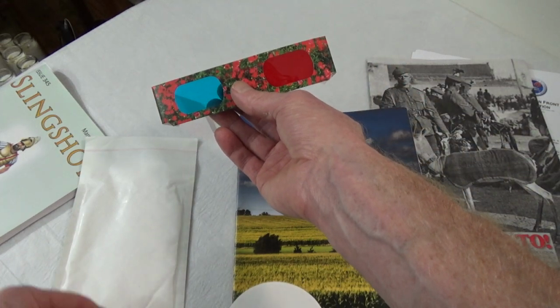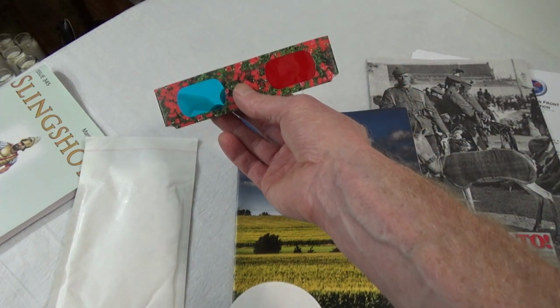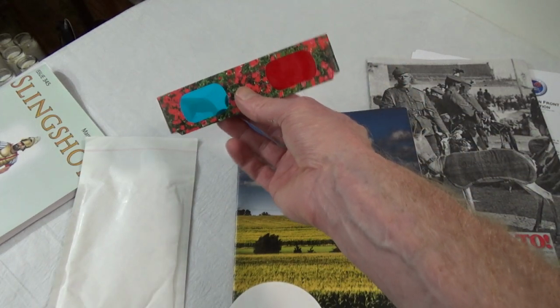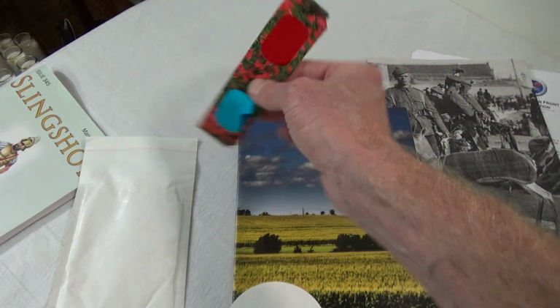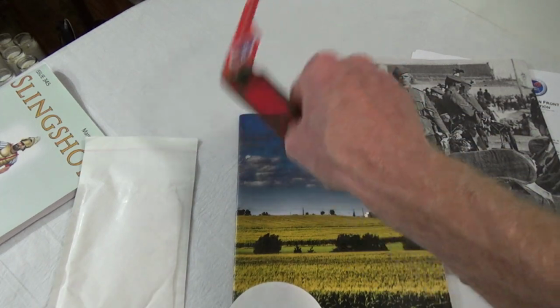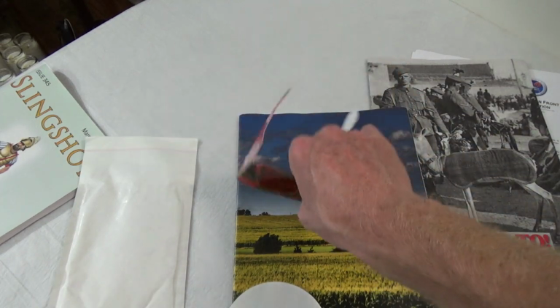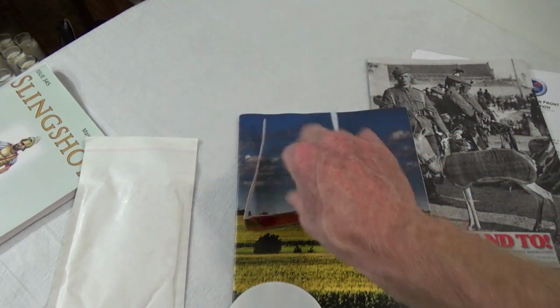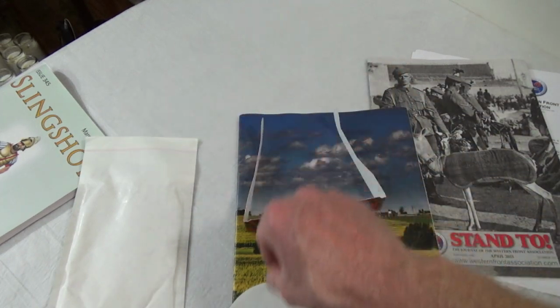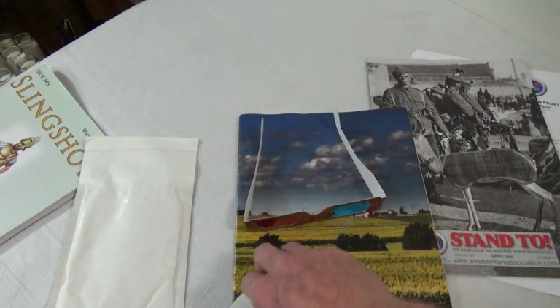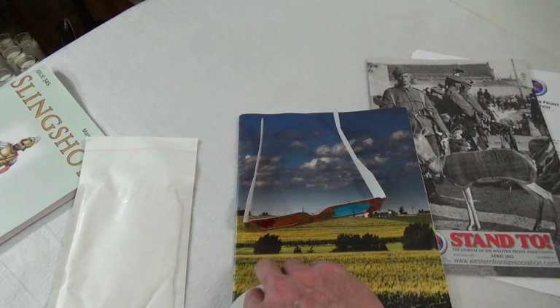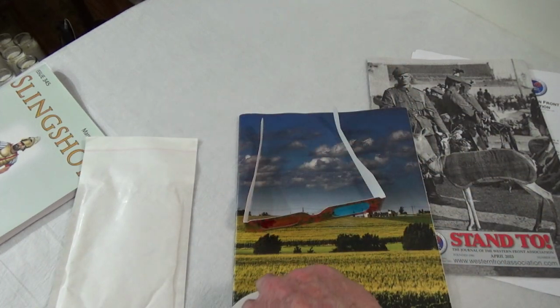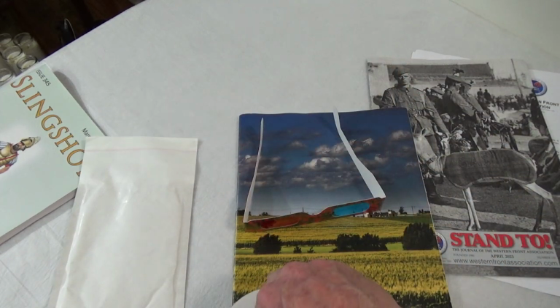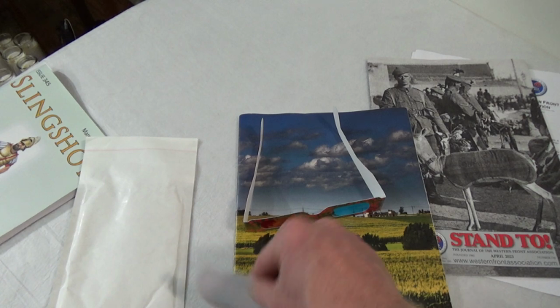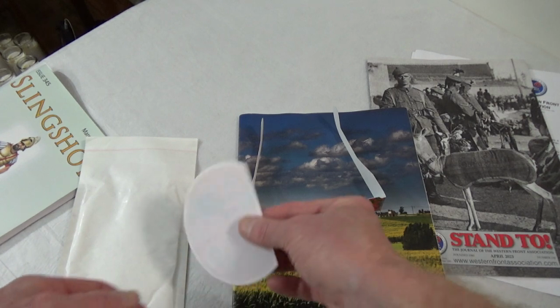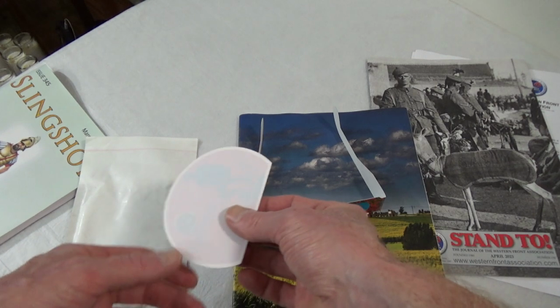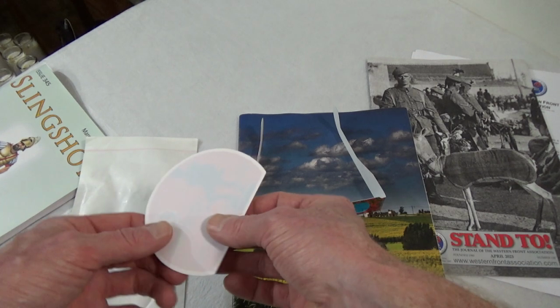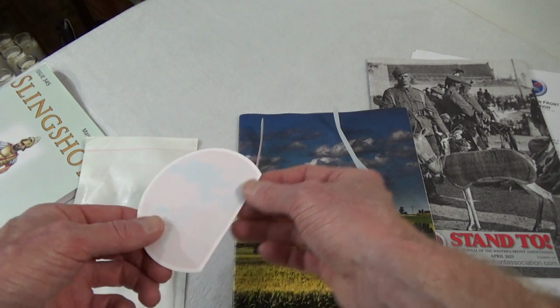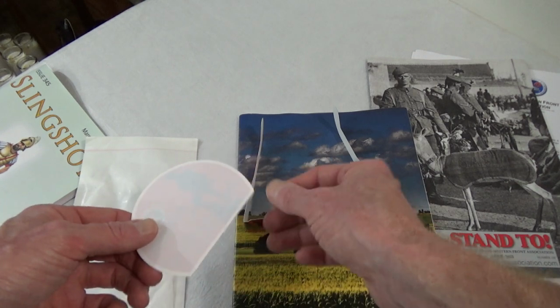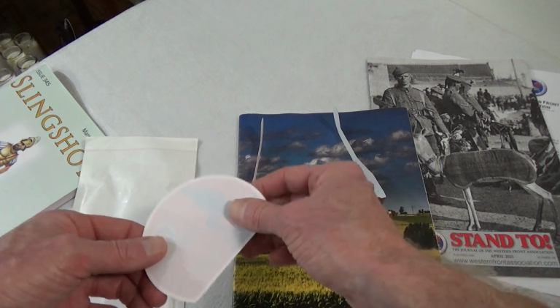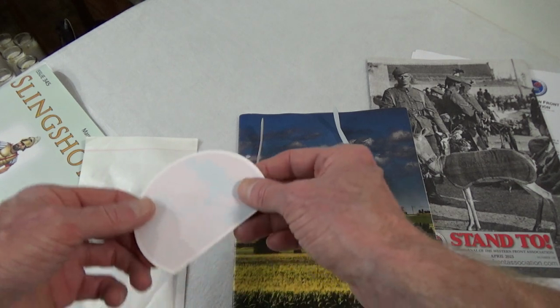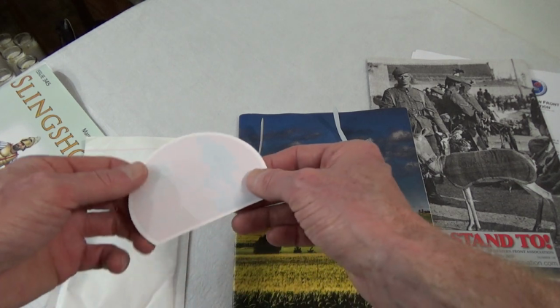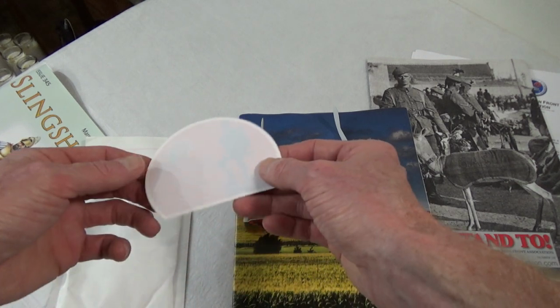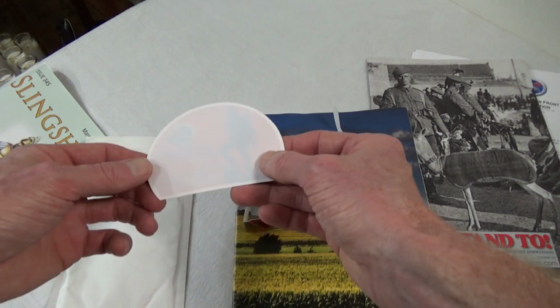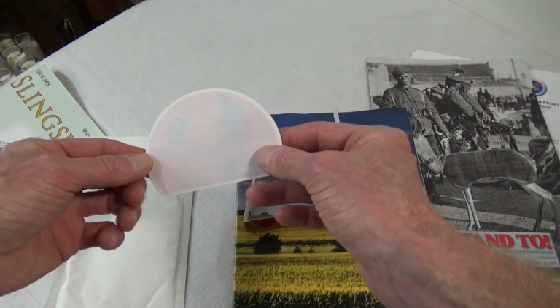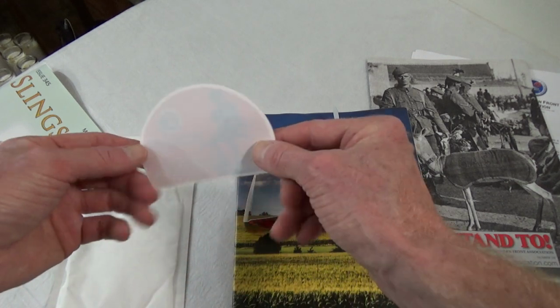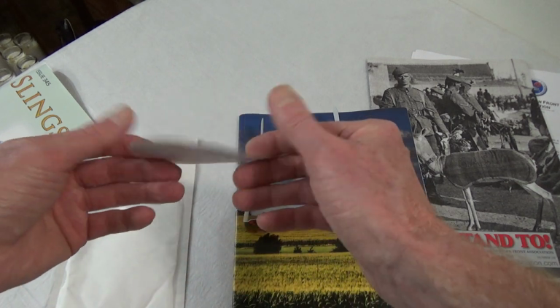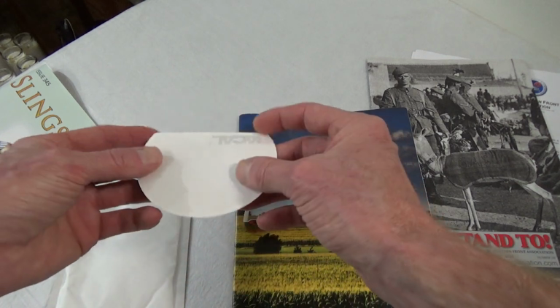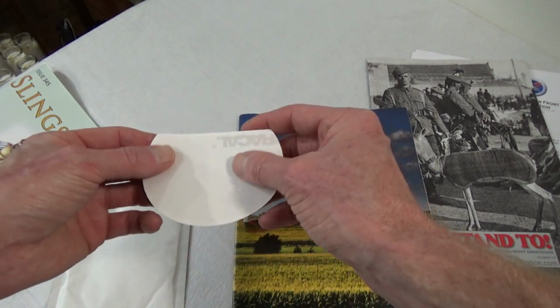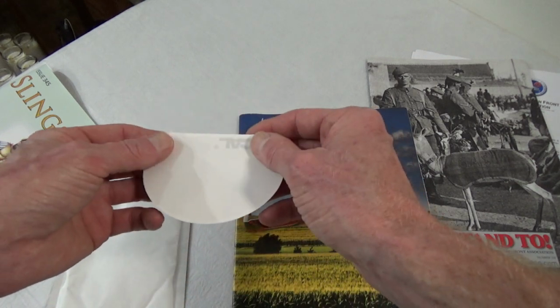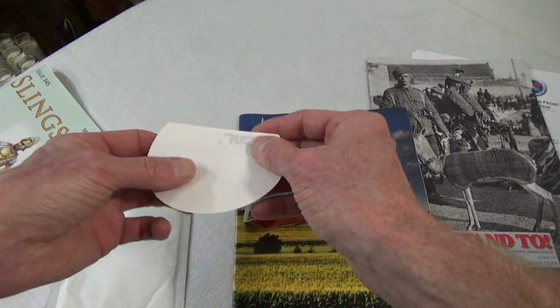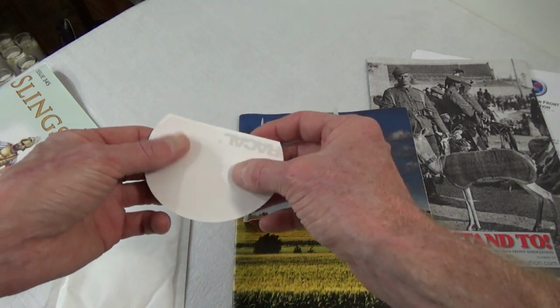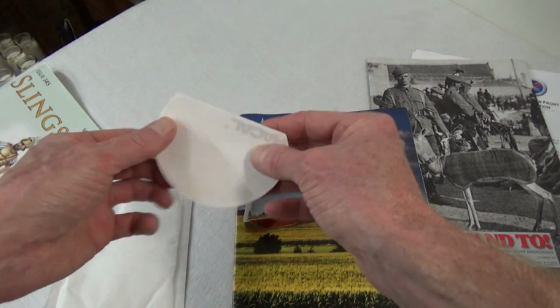Is this some kind of wacky metaphor? Anyways, that's some kind of iron-on patch, I guess.